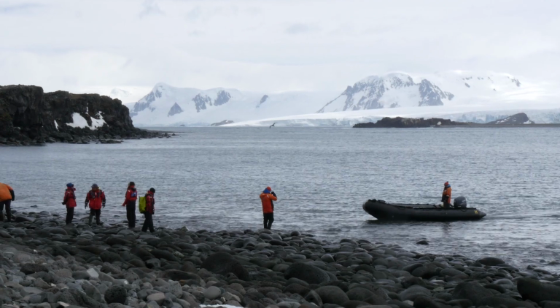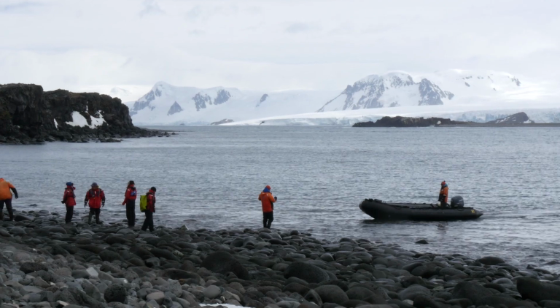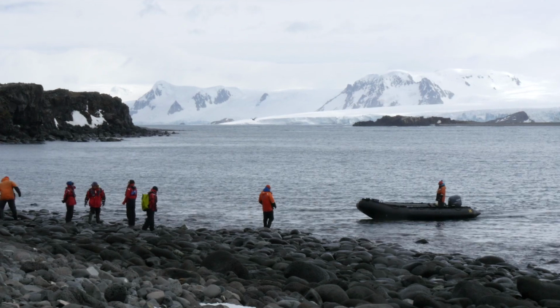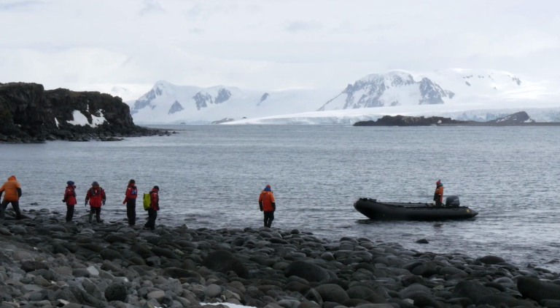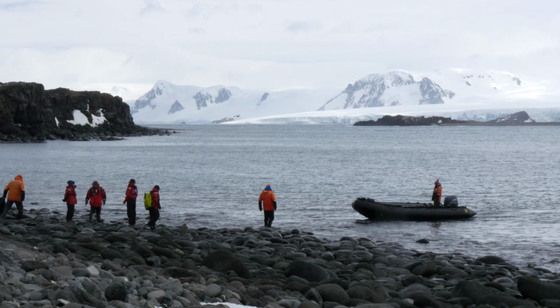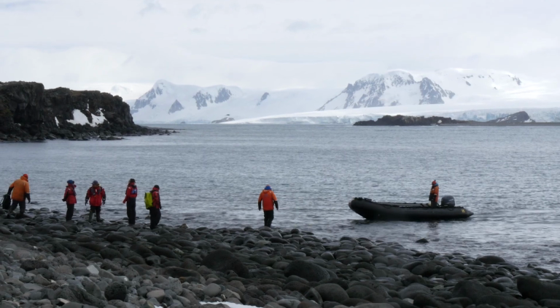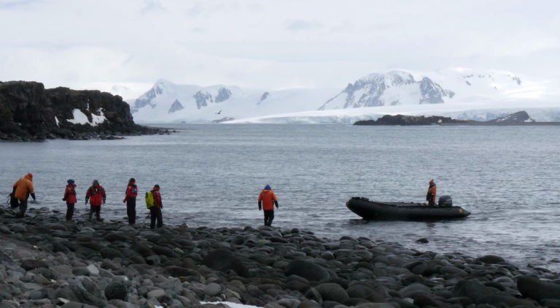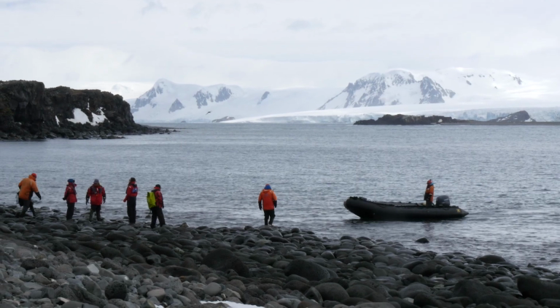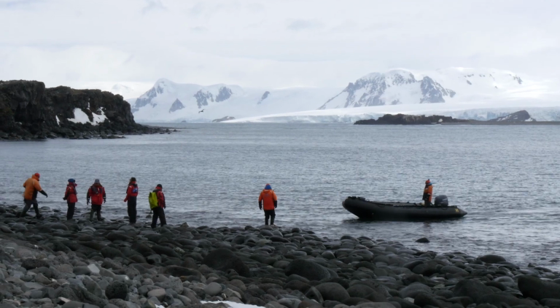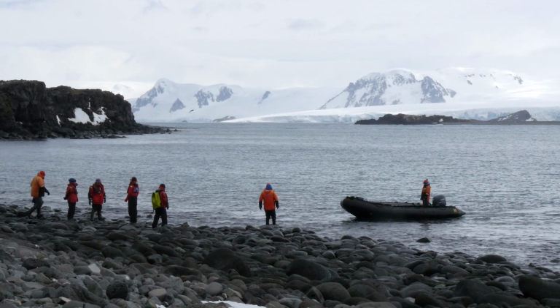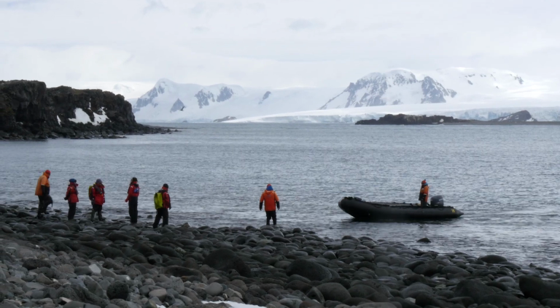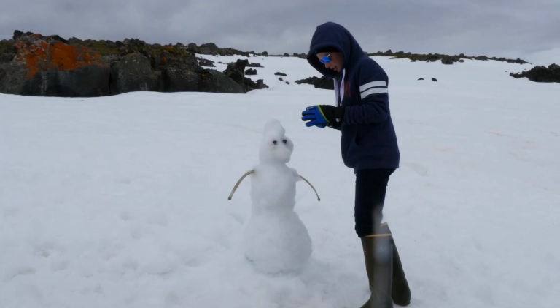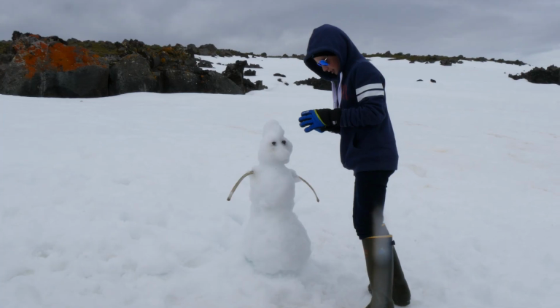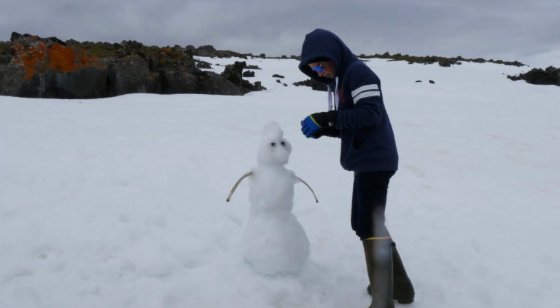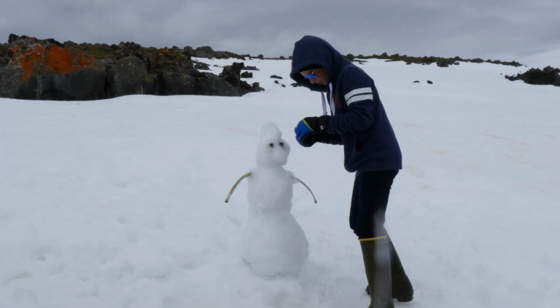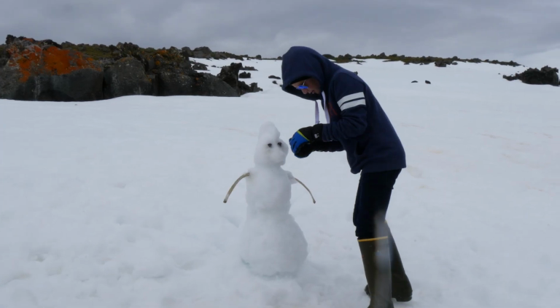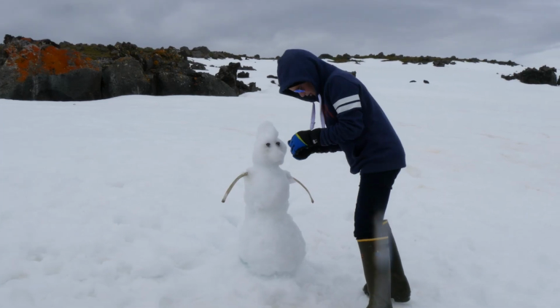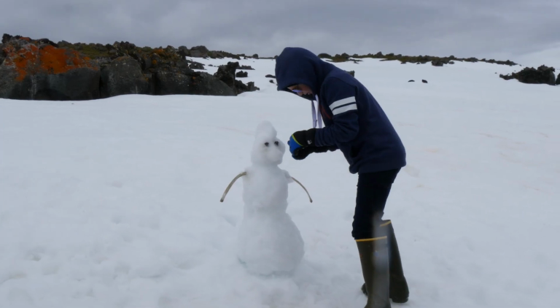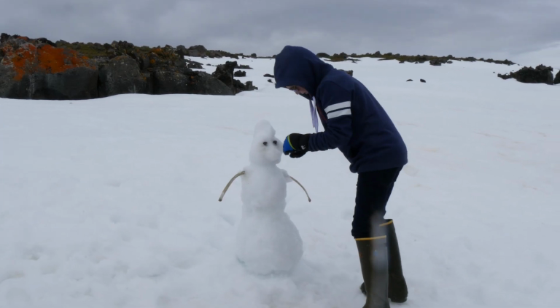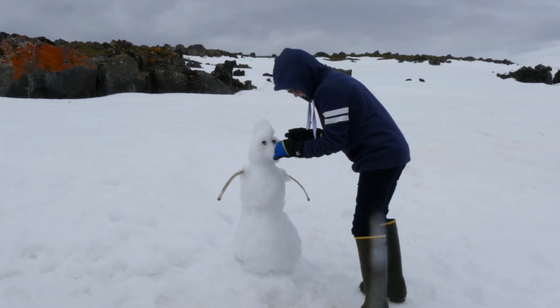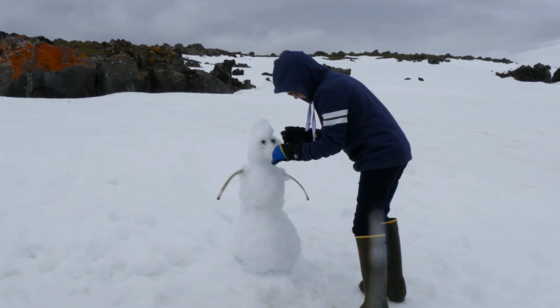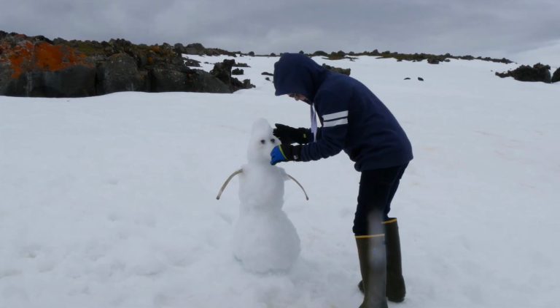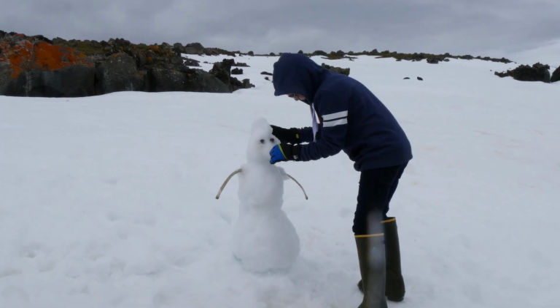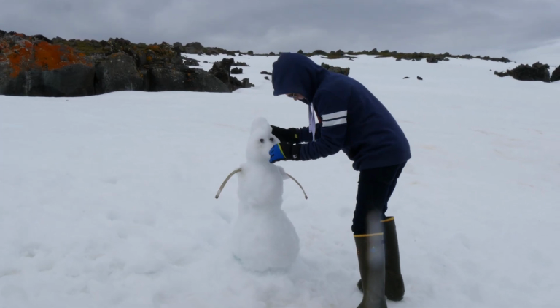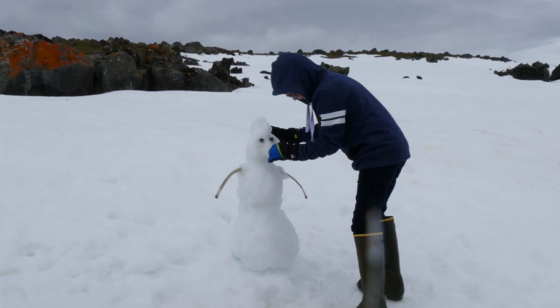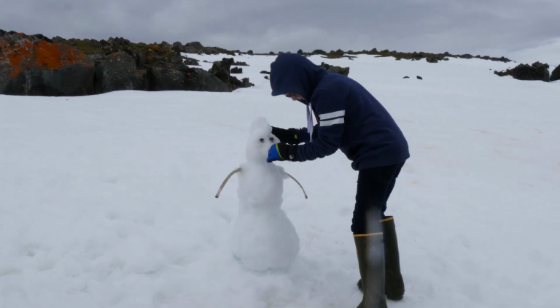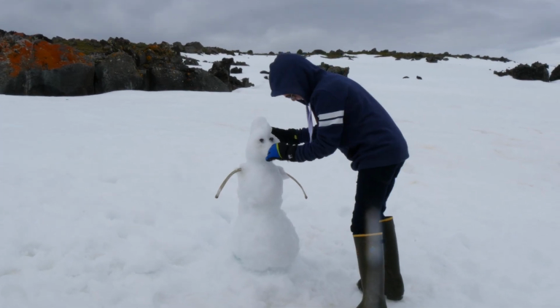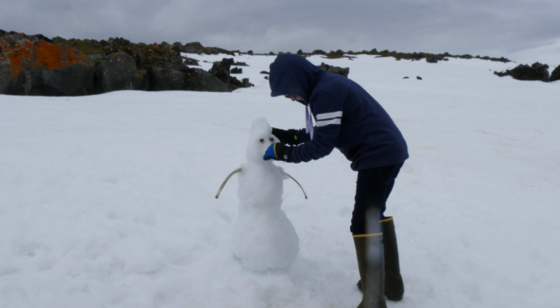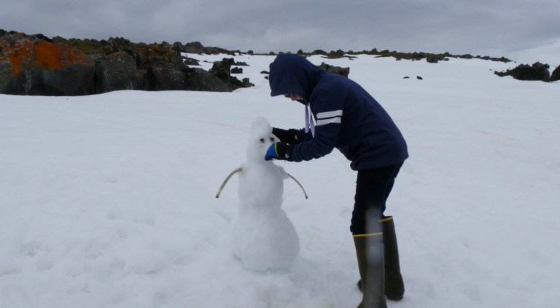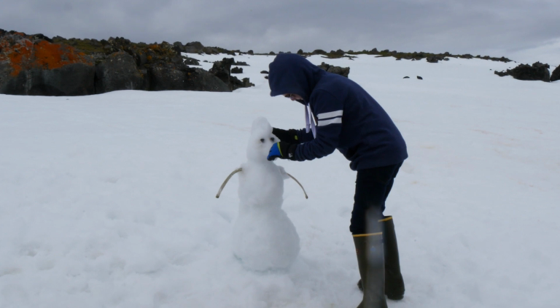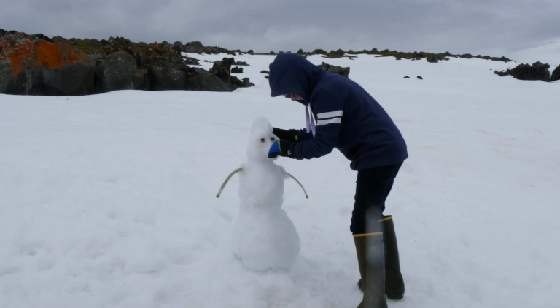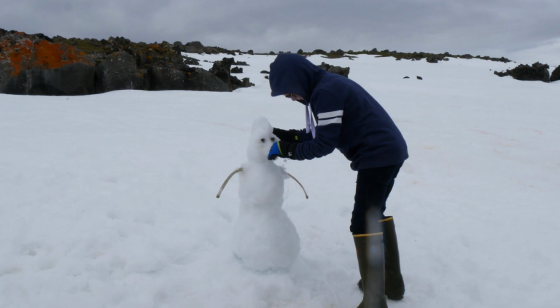Our youngest polar explorer is building a snowman. I'll have a photo of you next year!